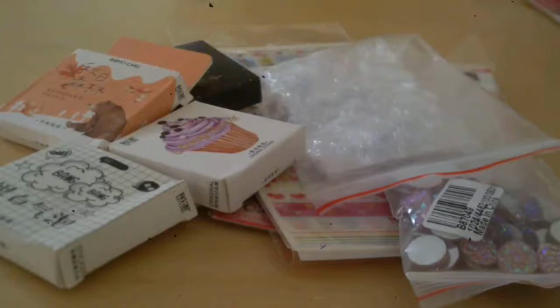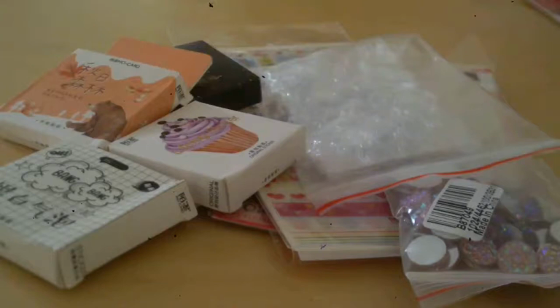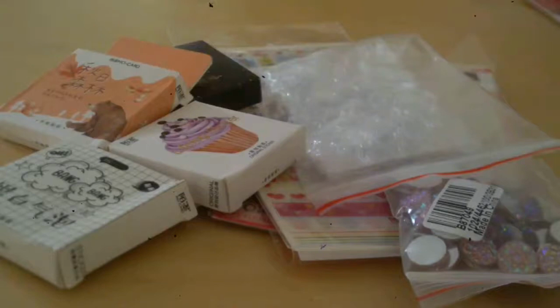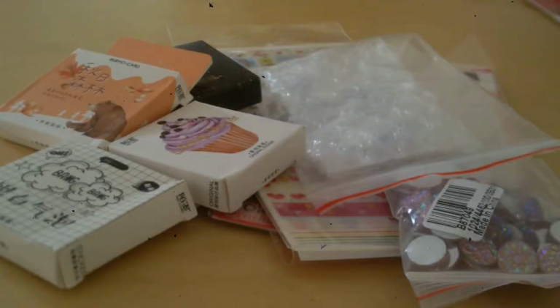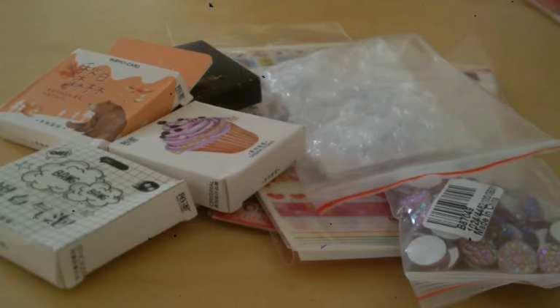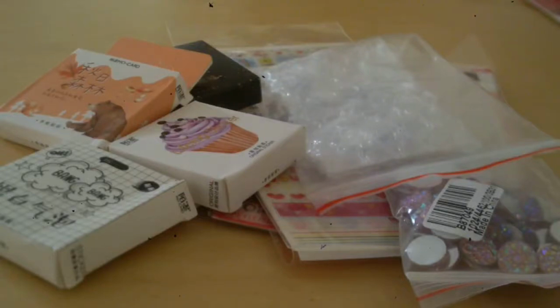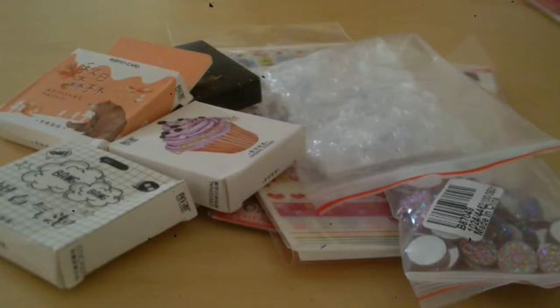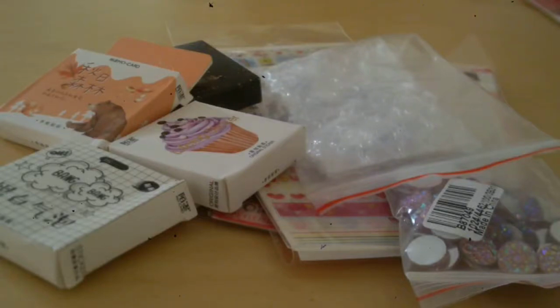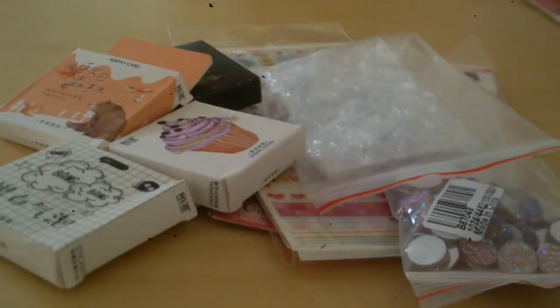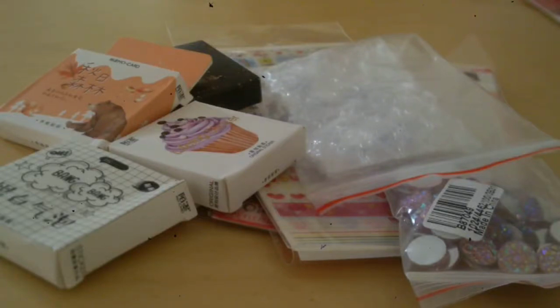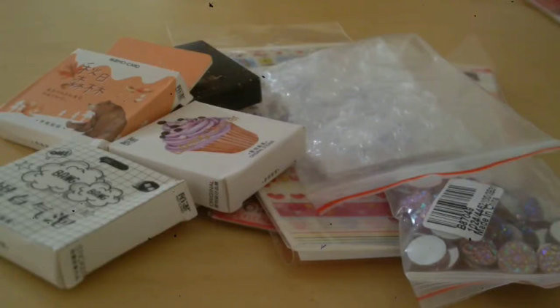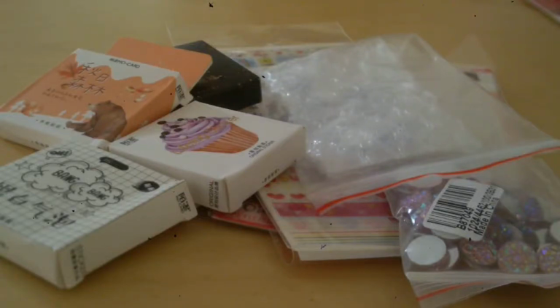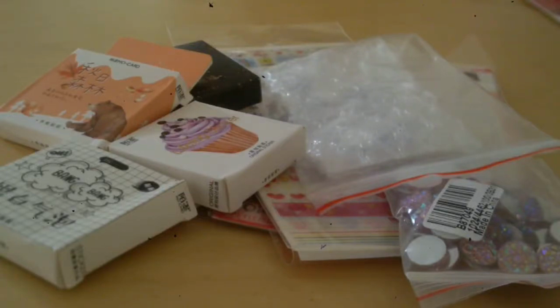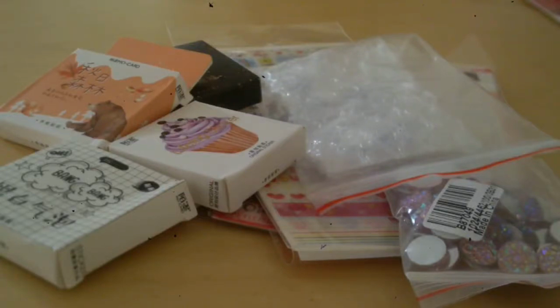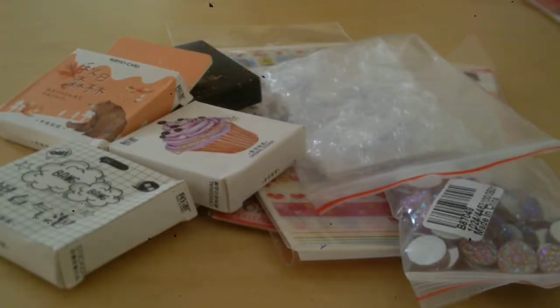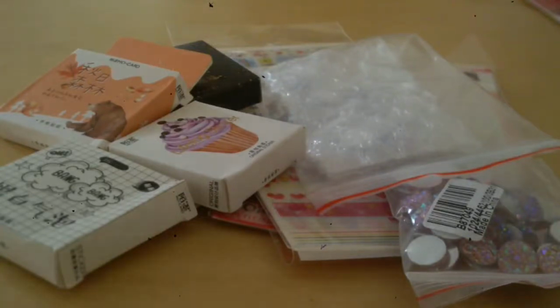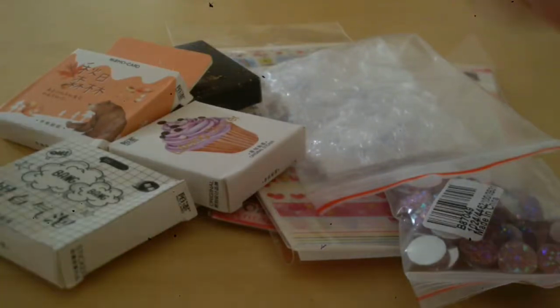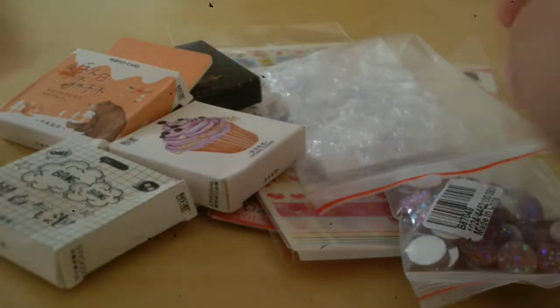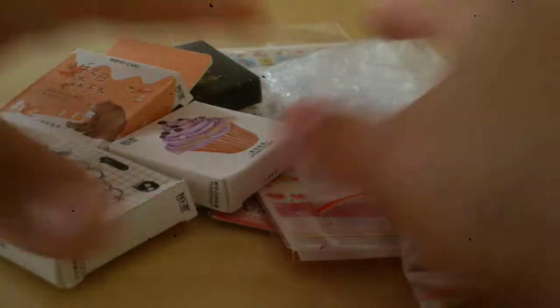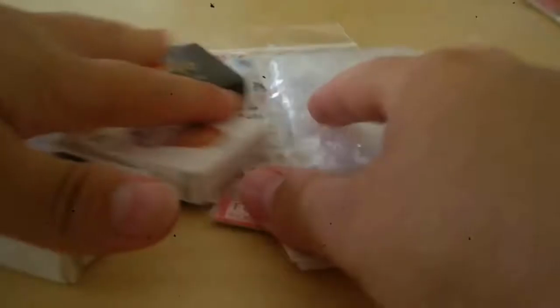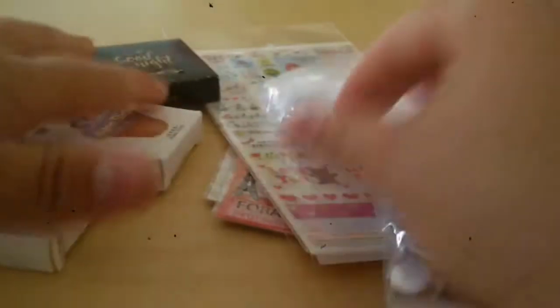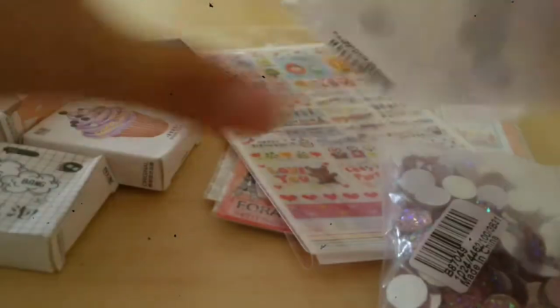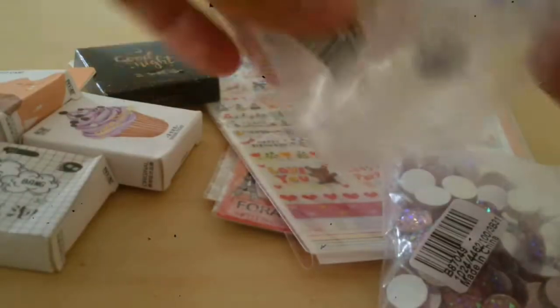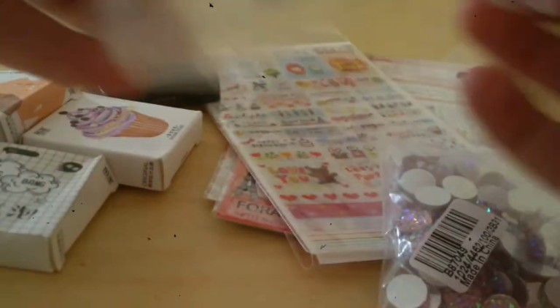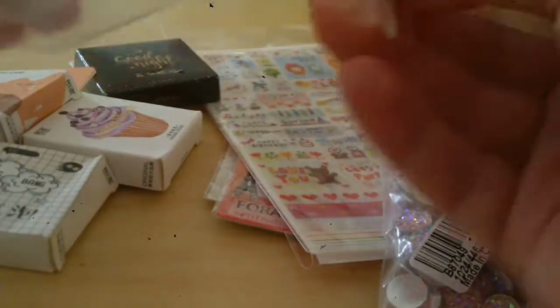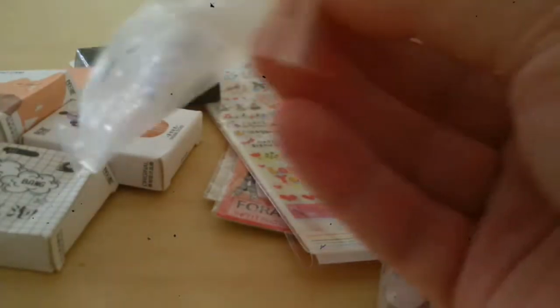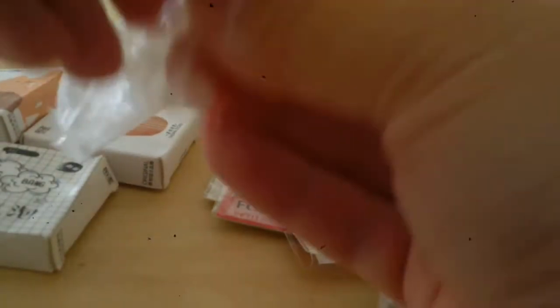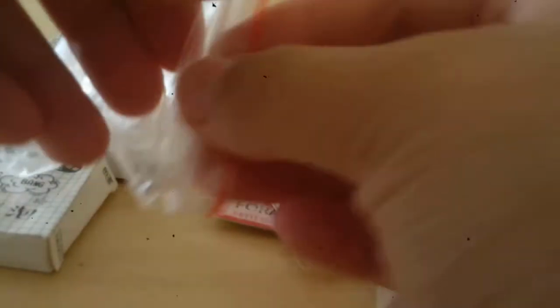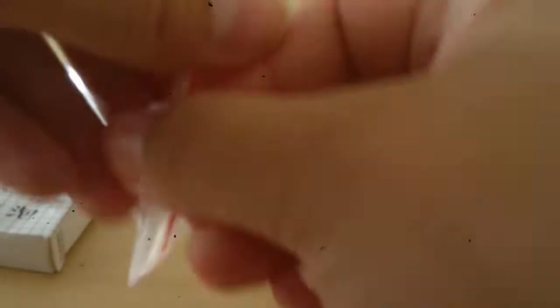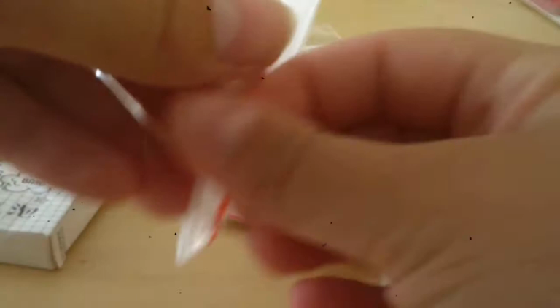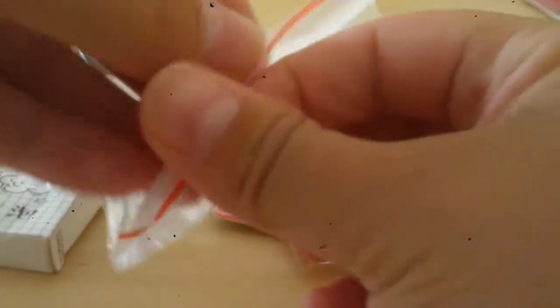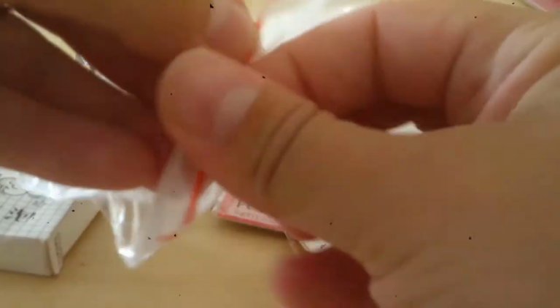Good morning everybody. So I've got a little bit of a haul for you today — some stickers and some little glass things.